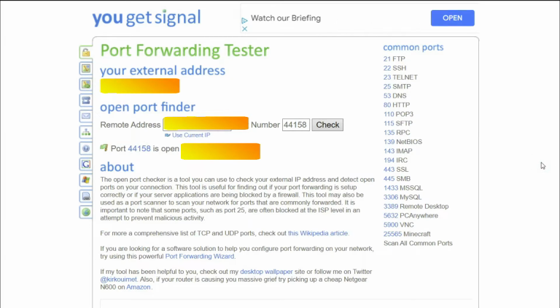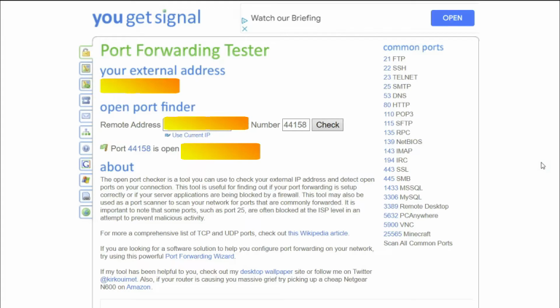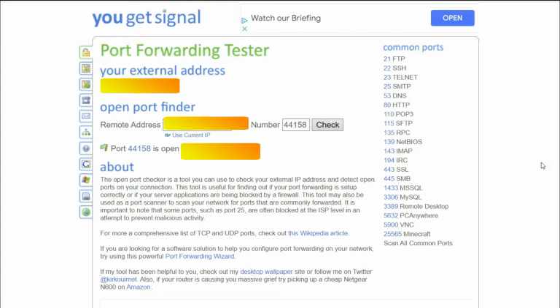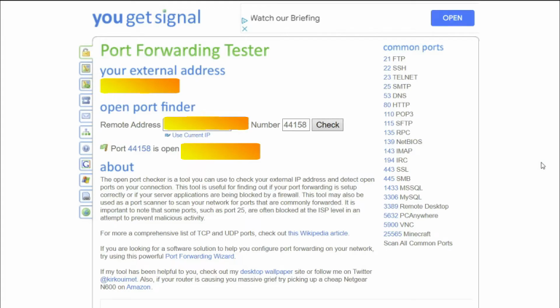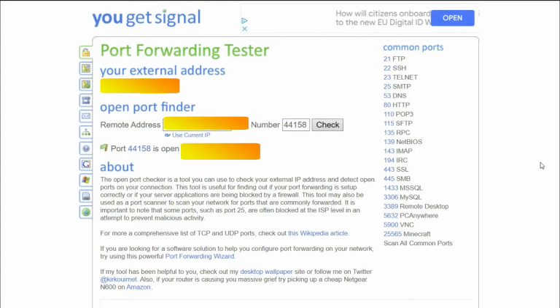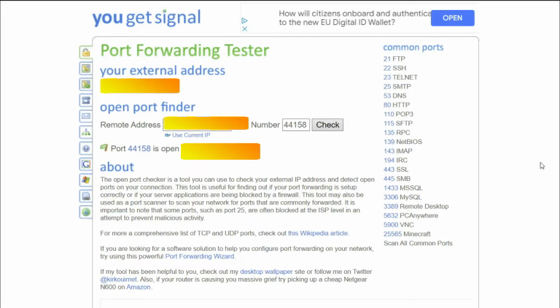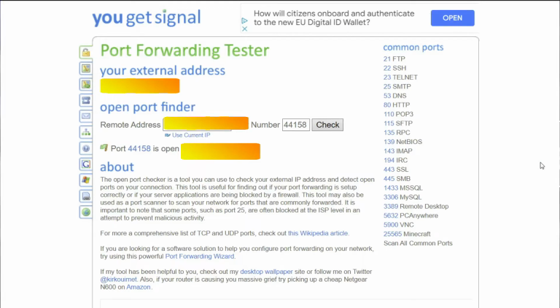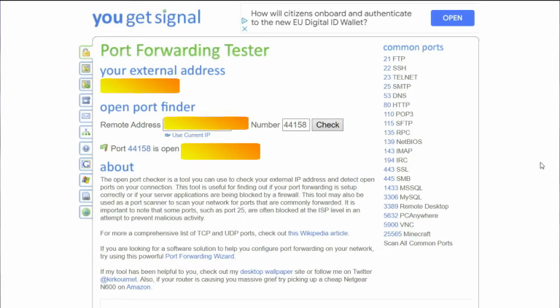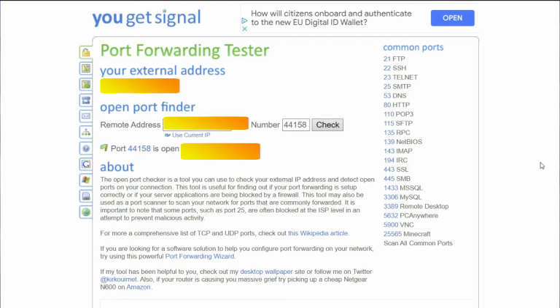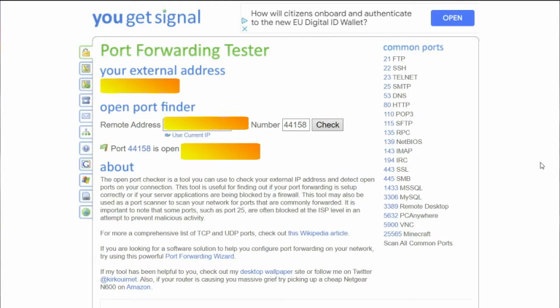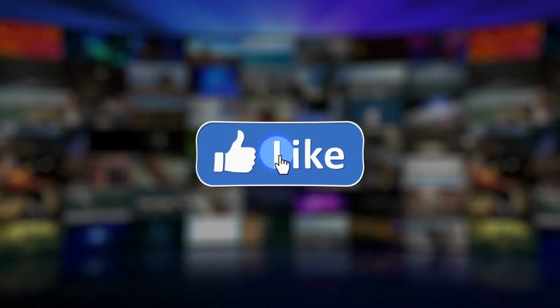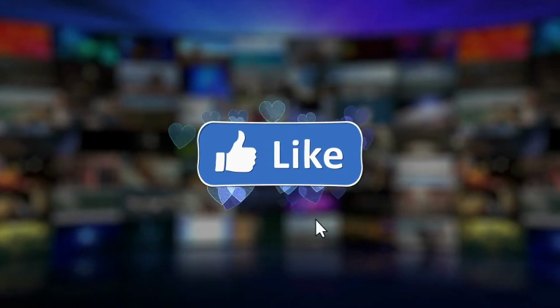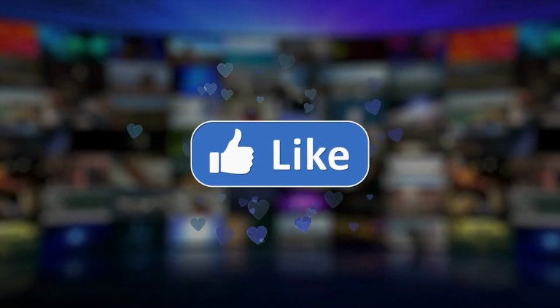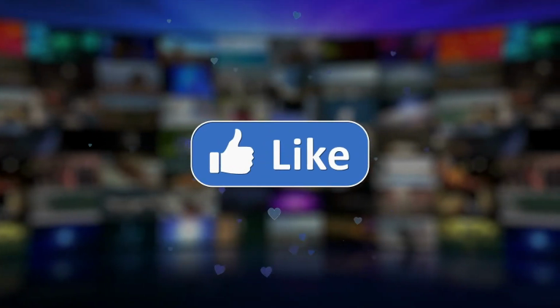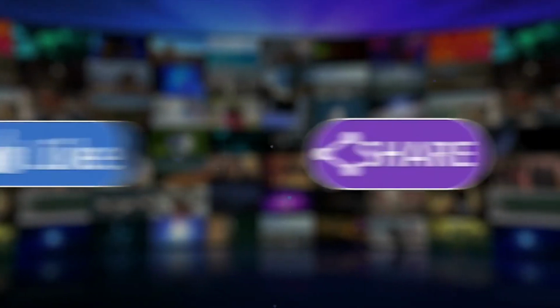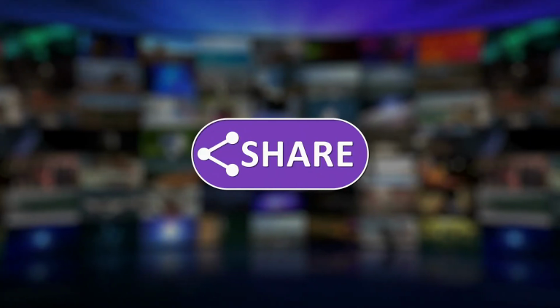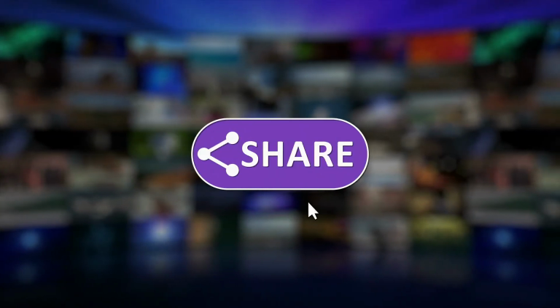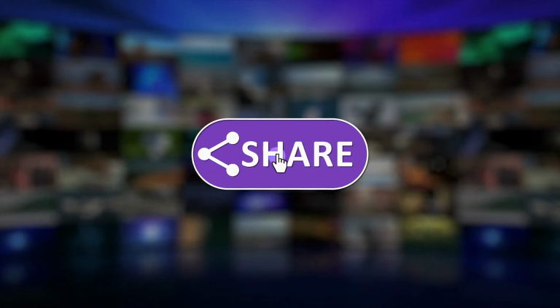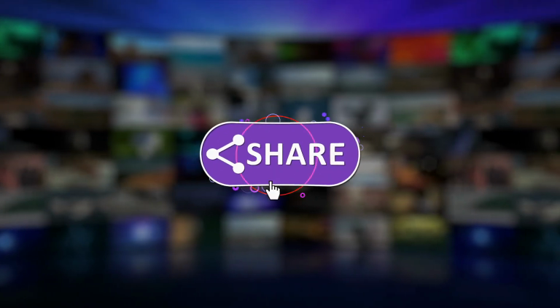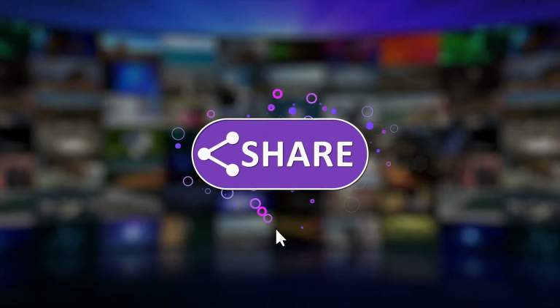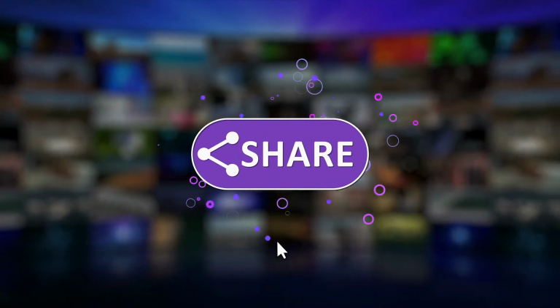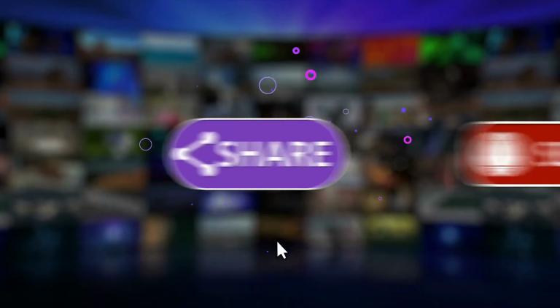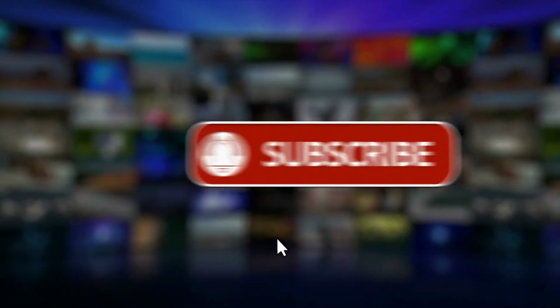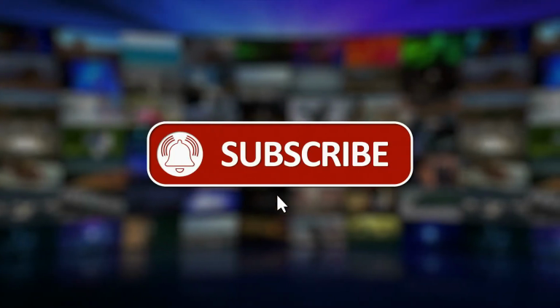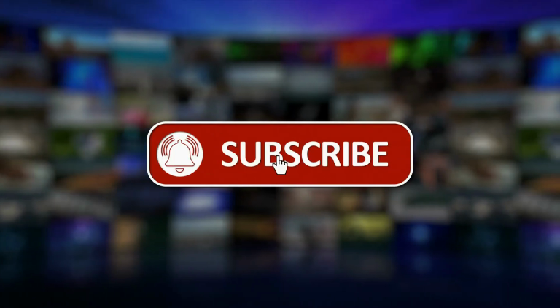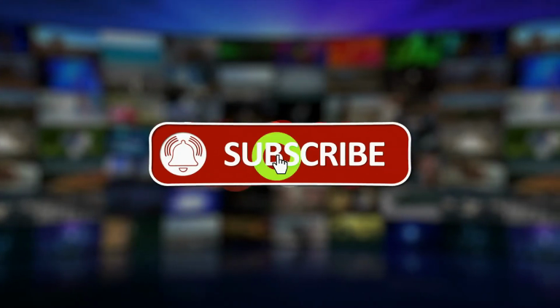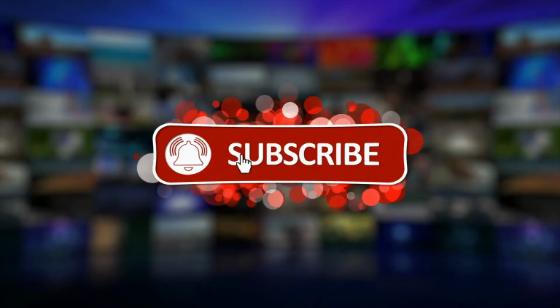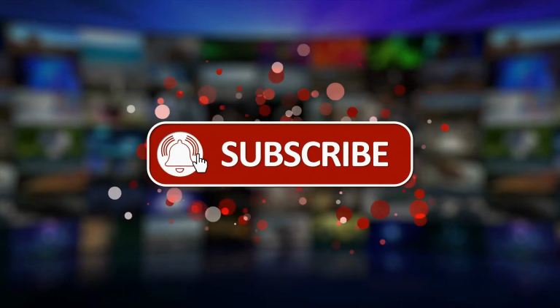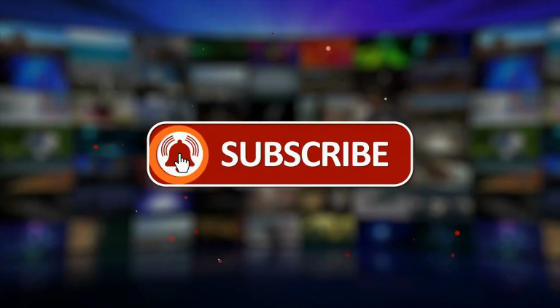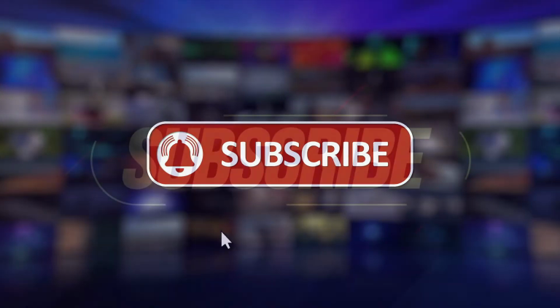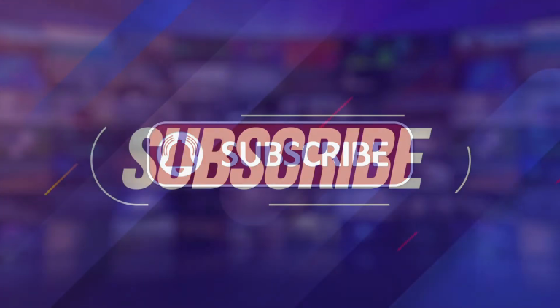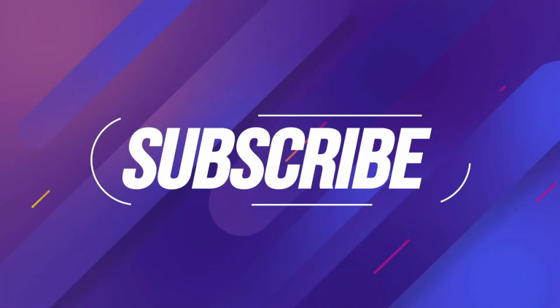If you like what you're seeing so far, please take a one-second break to like the video and subscribe in order to support the channel.